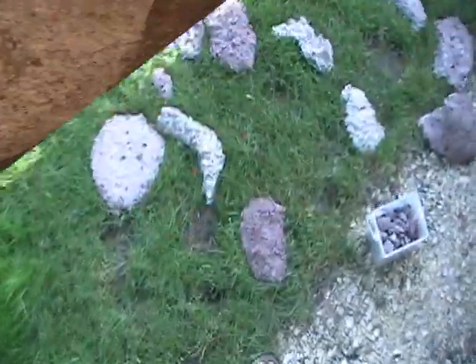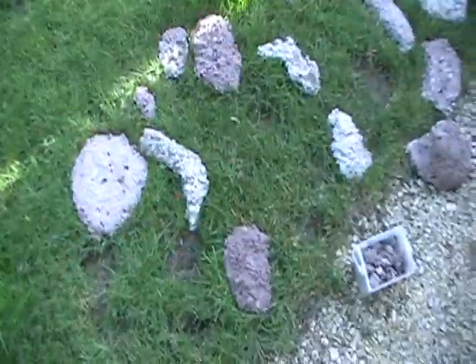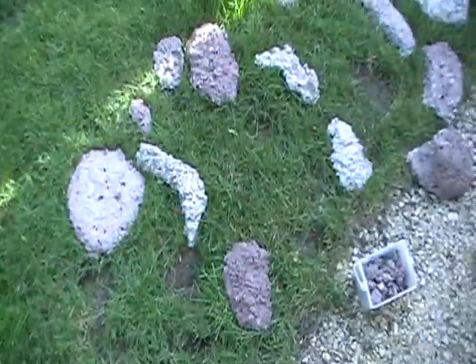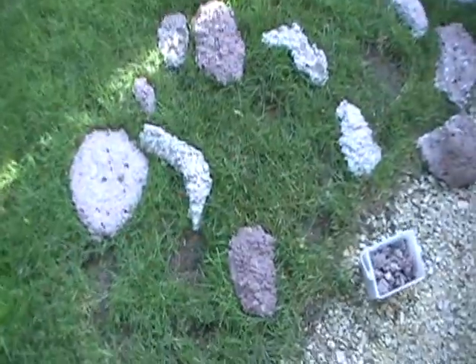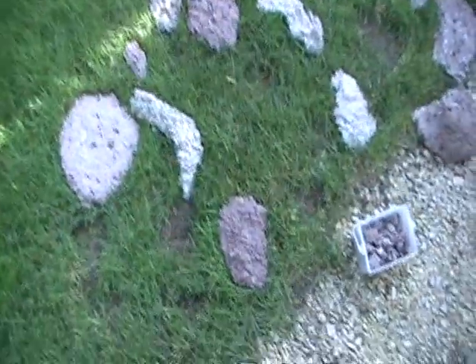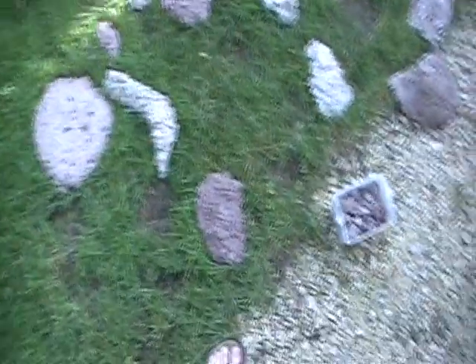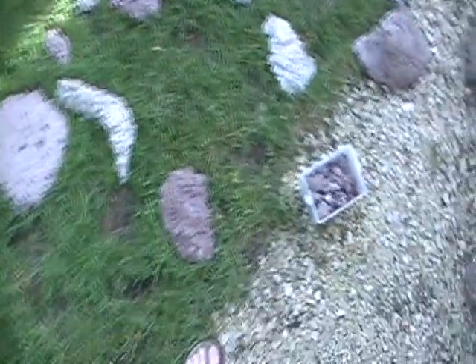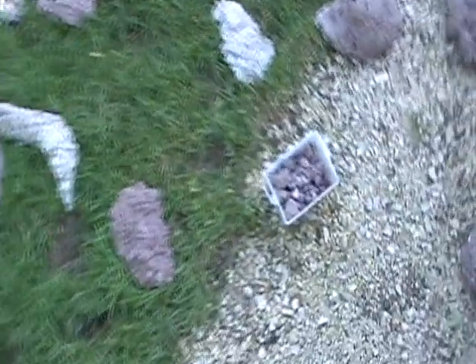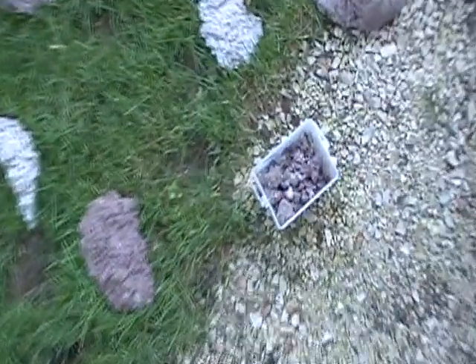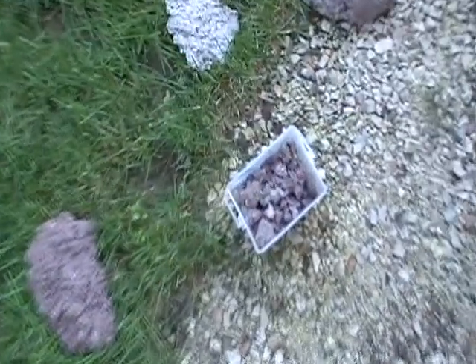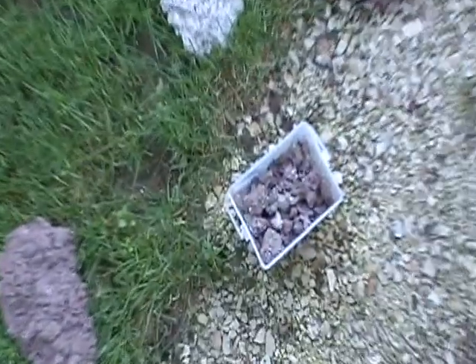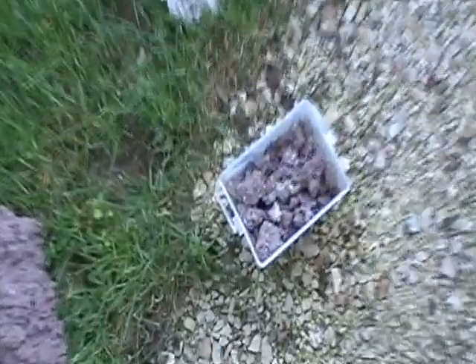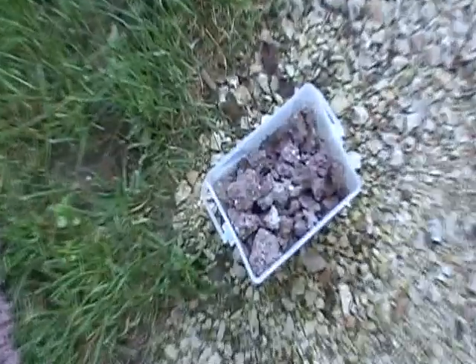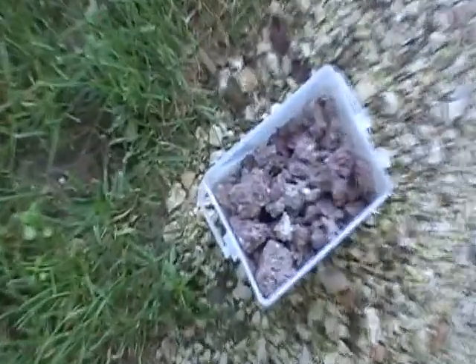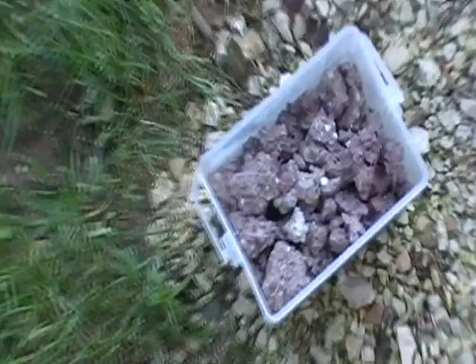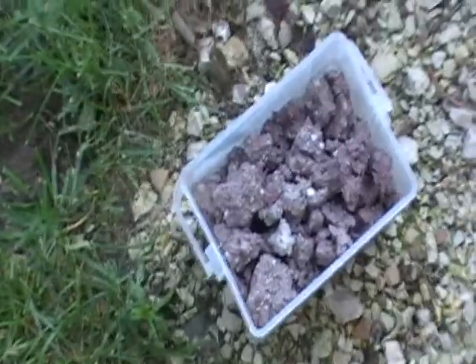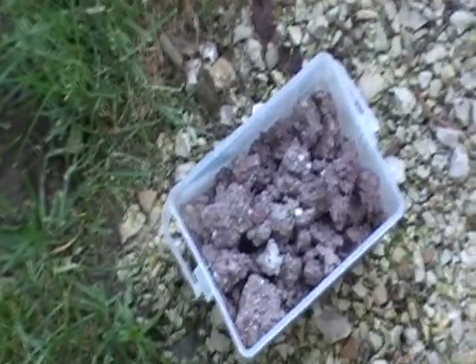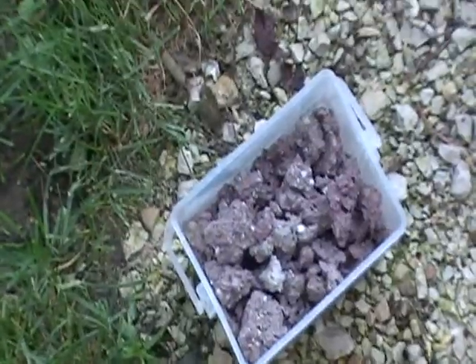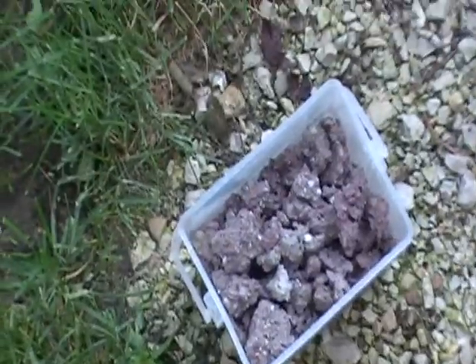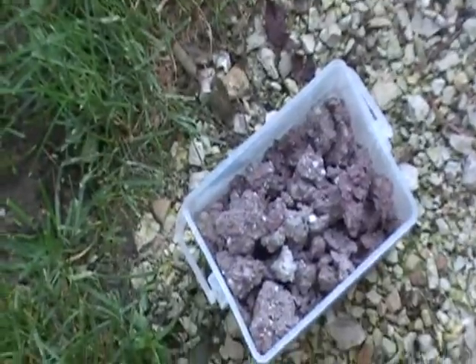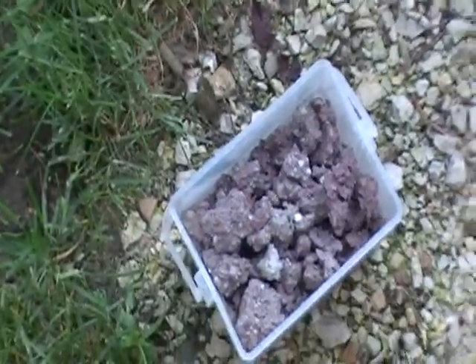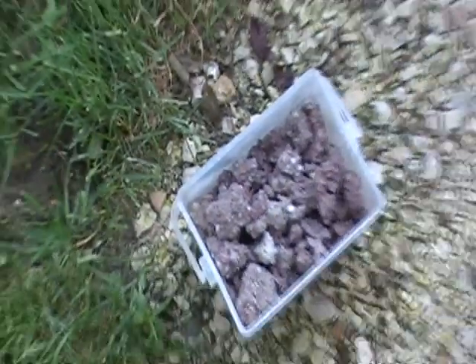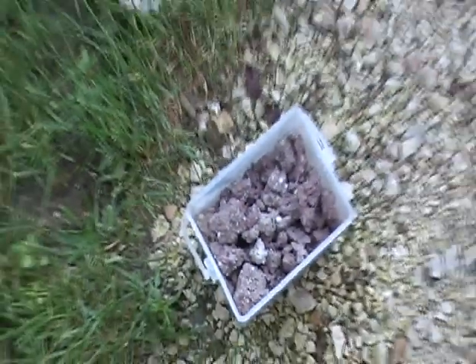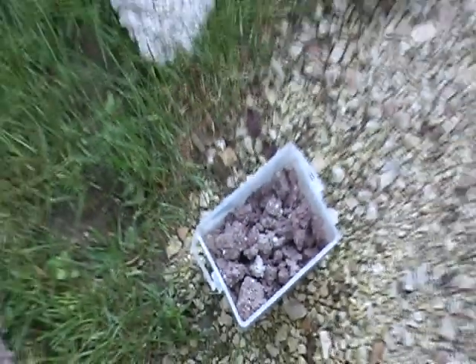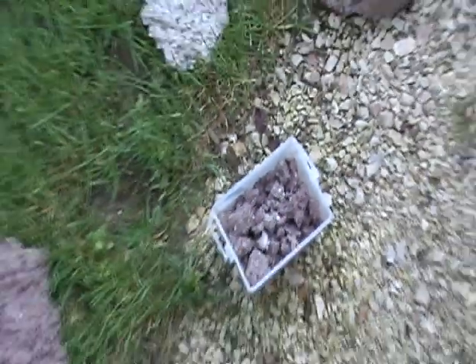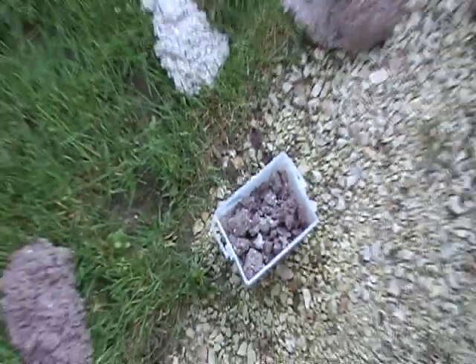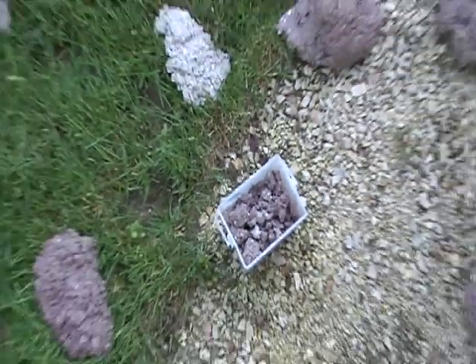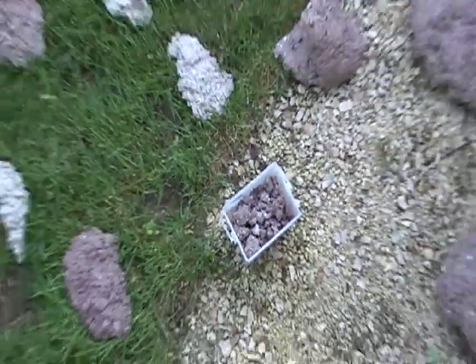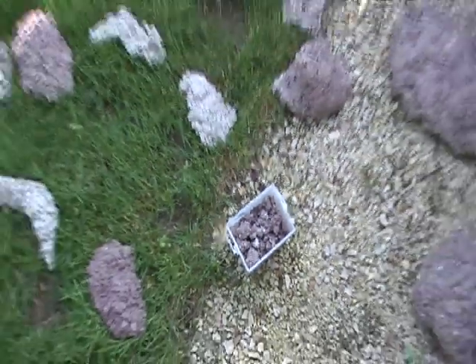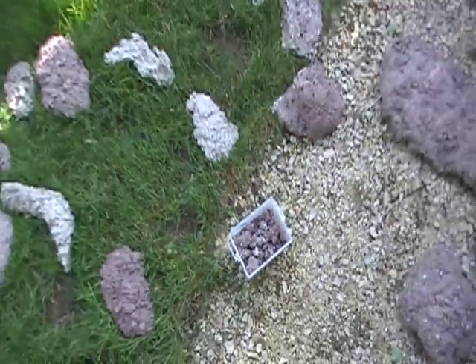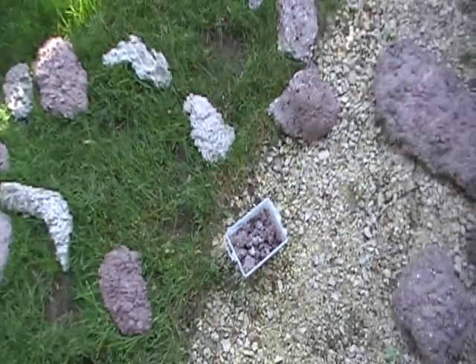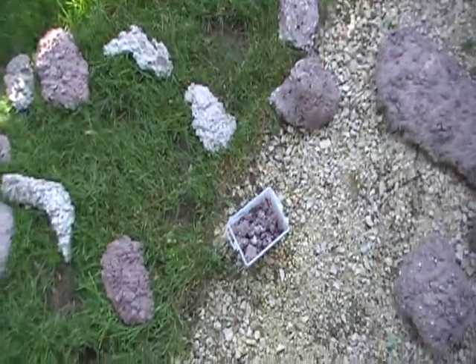Here are some of the pieces. This little bucket is full of small bits for mounting frags onto.